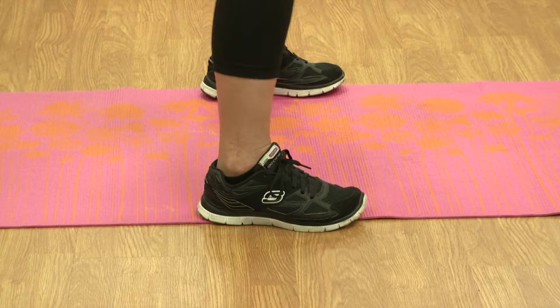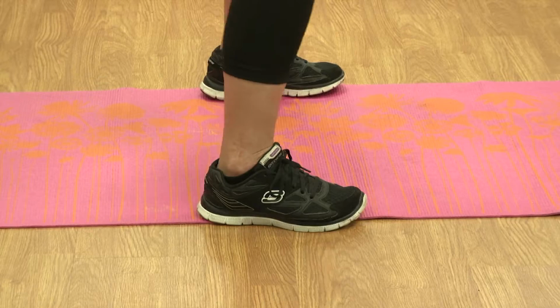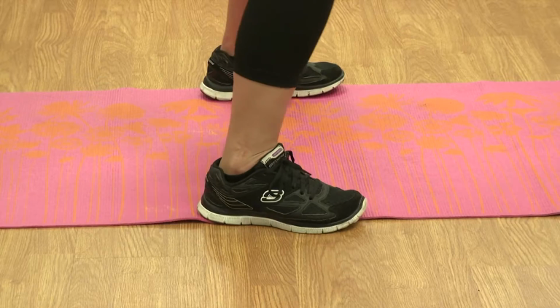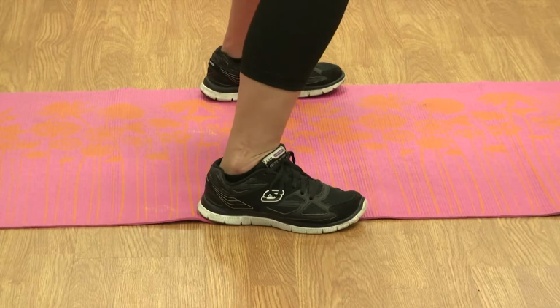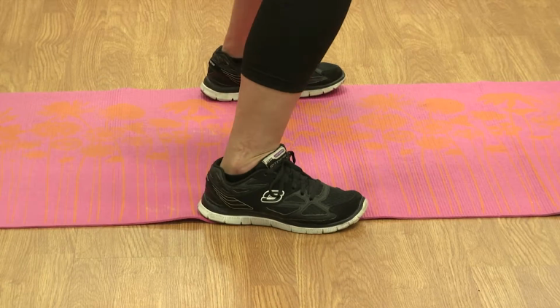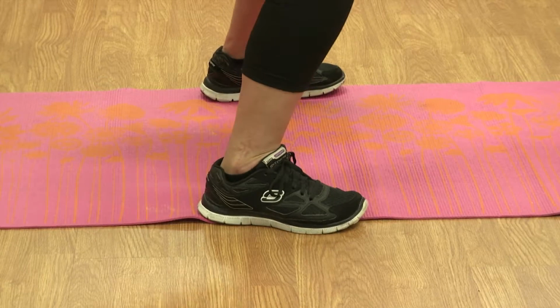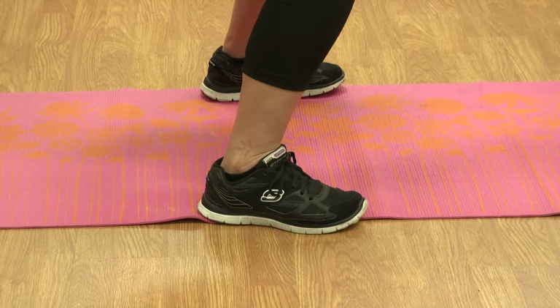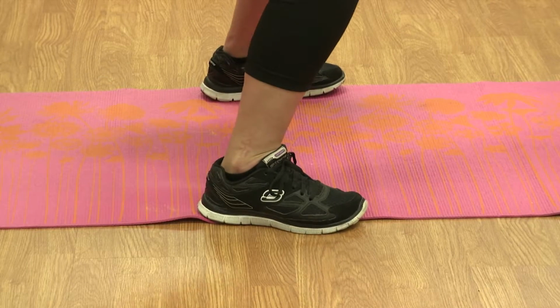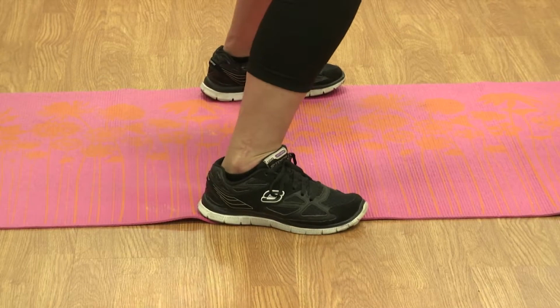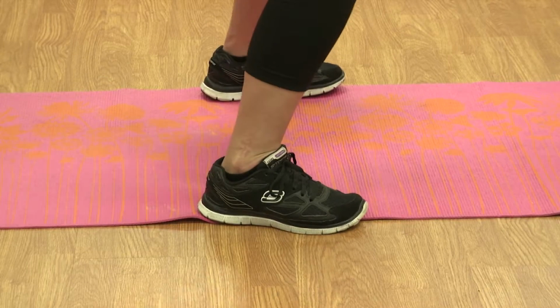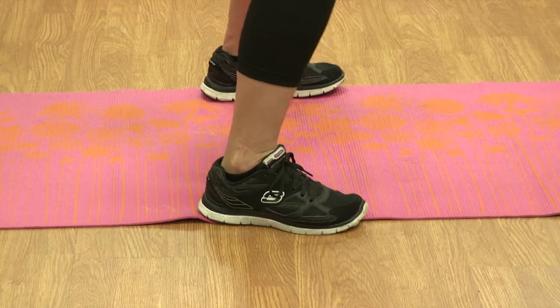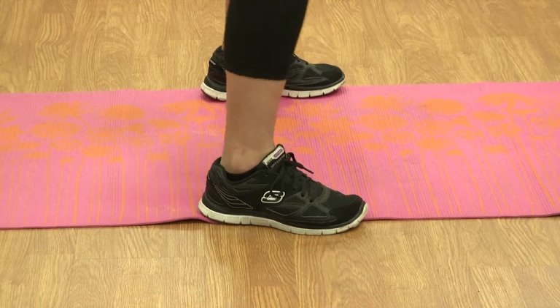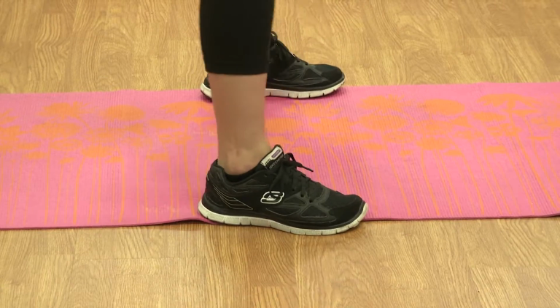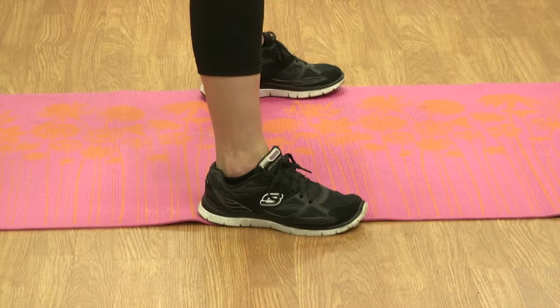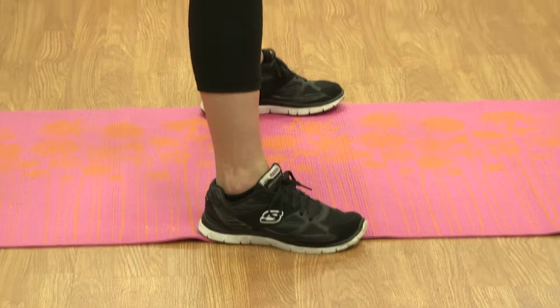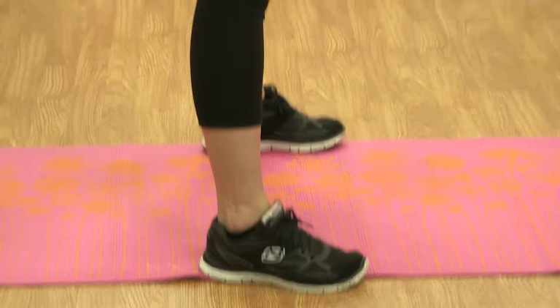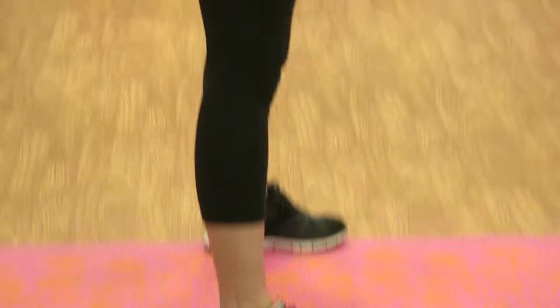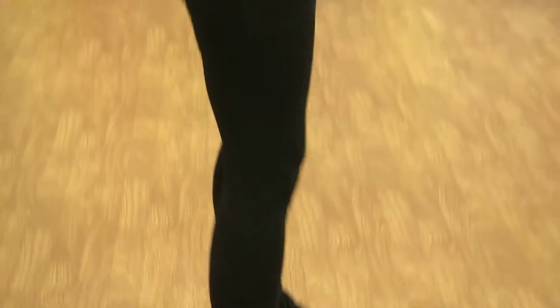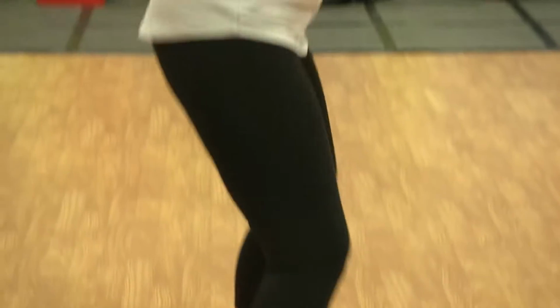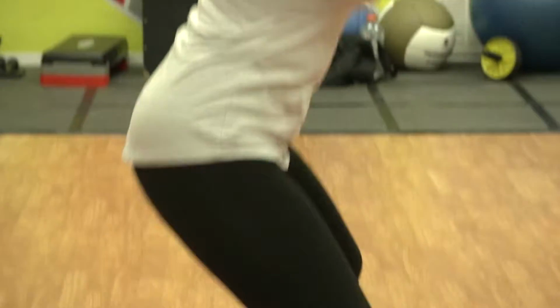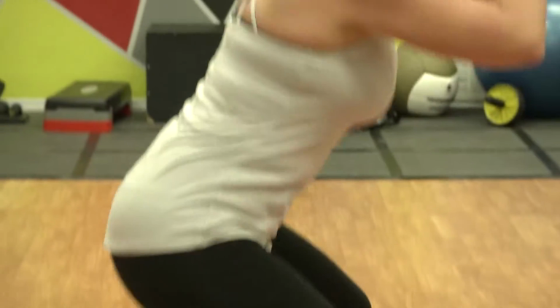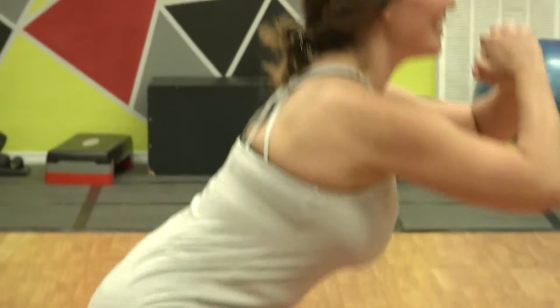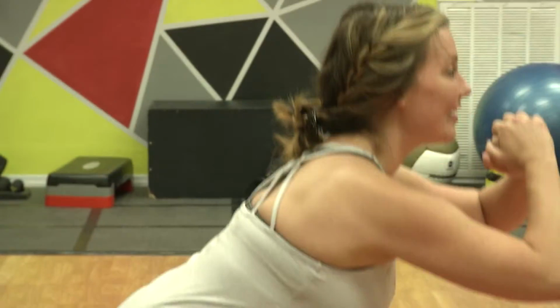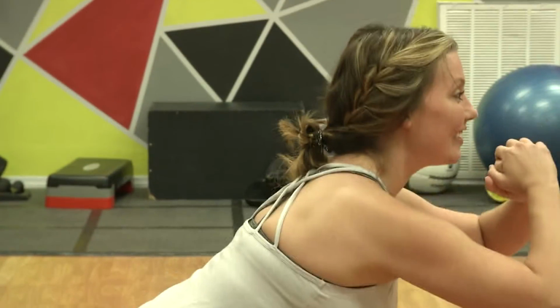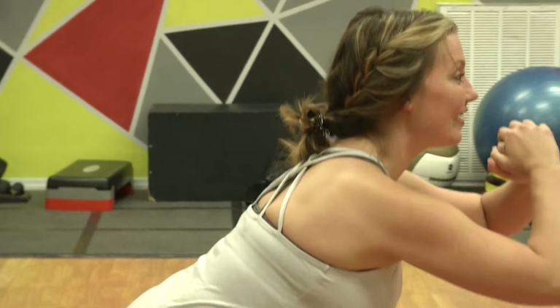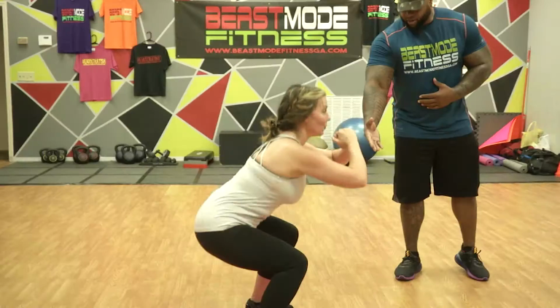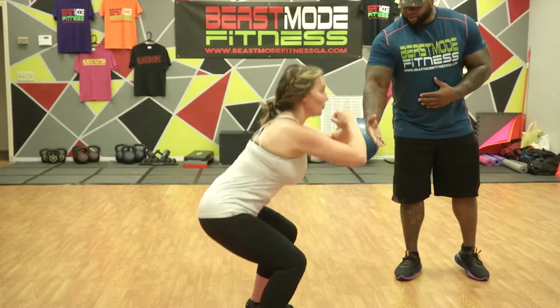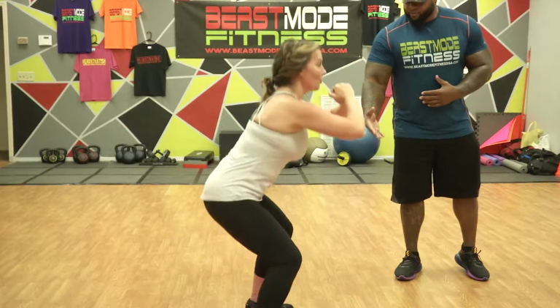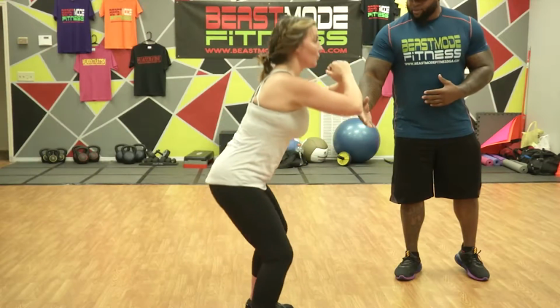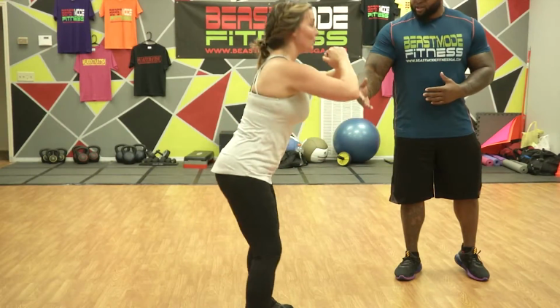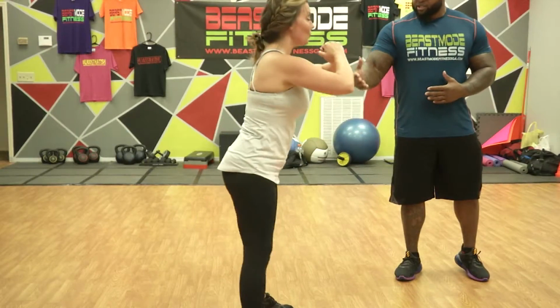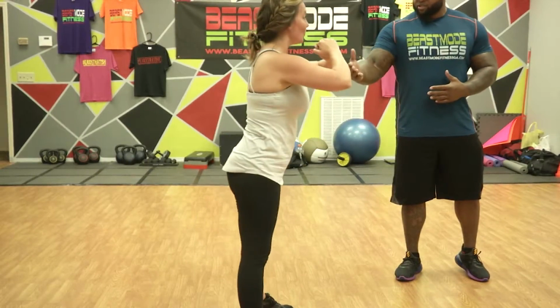As you see, her feet are straight. She's going low enough. Her head is straight. This is a perfect squat.